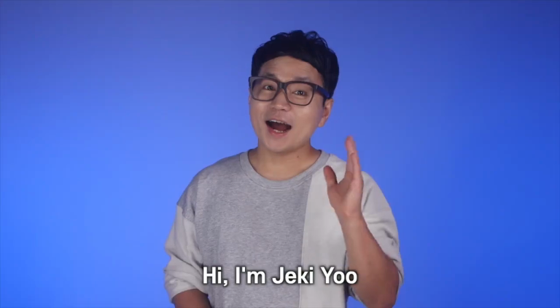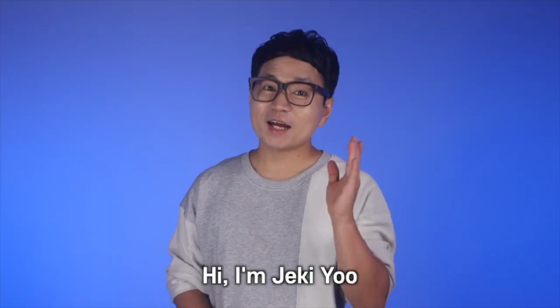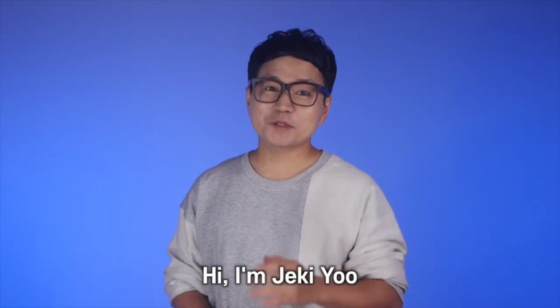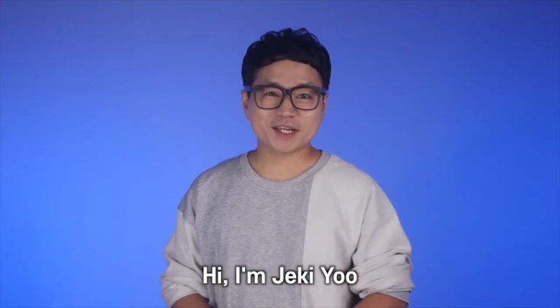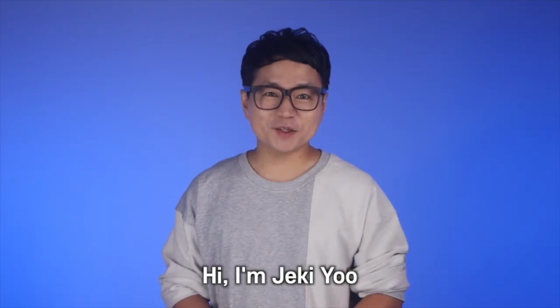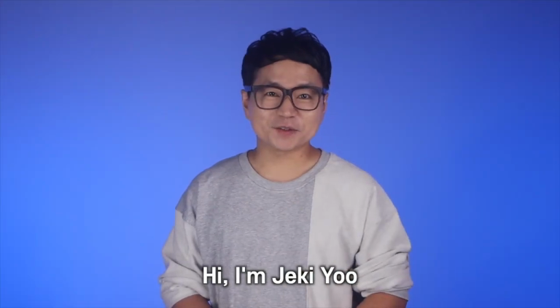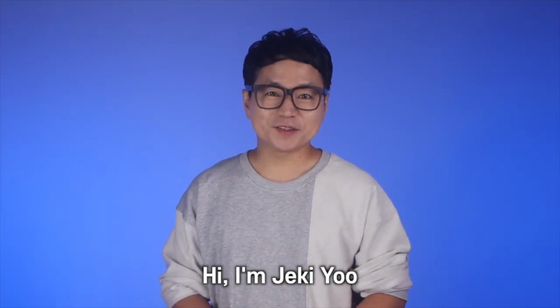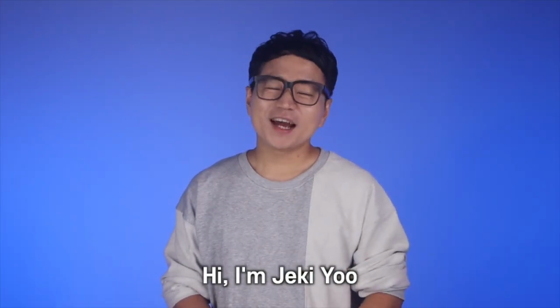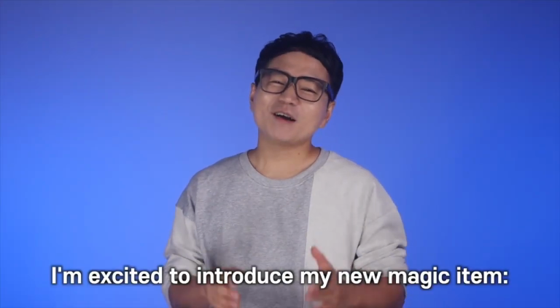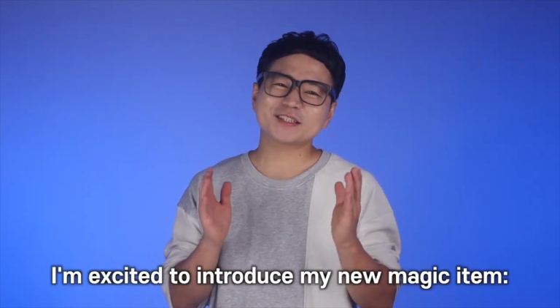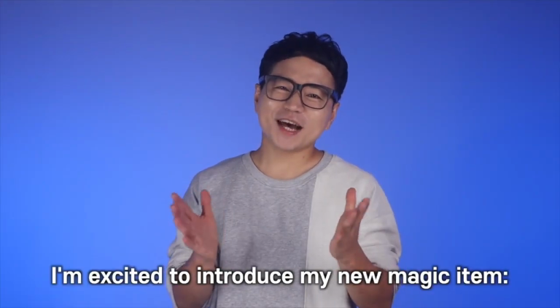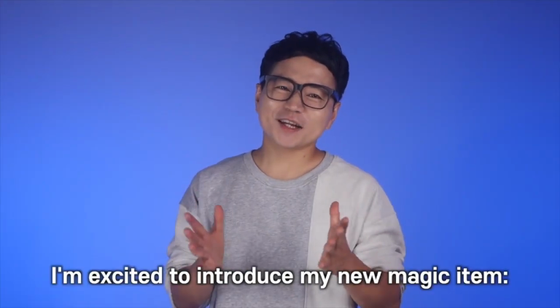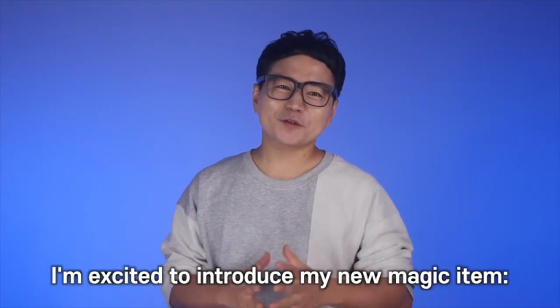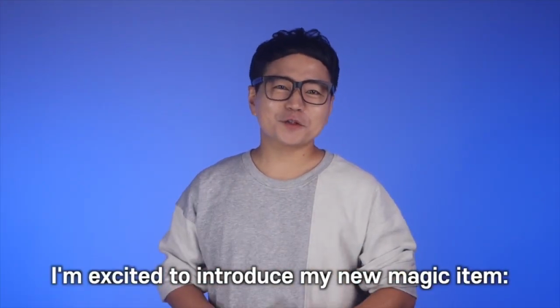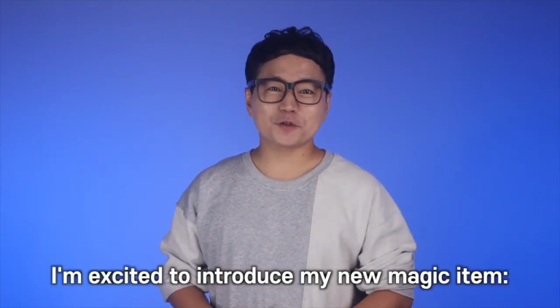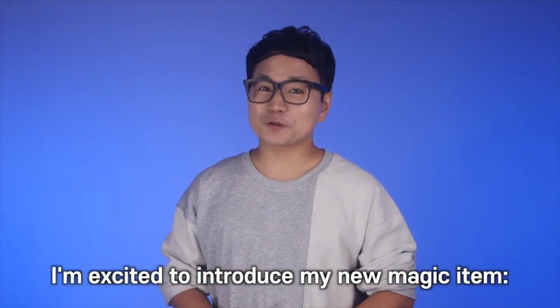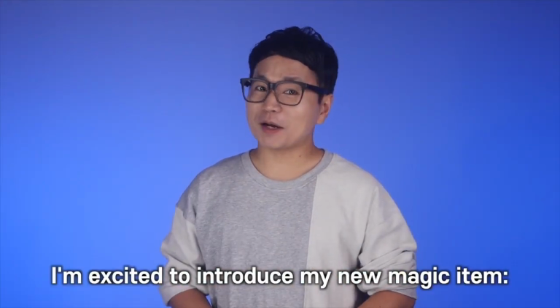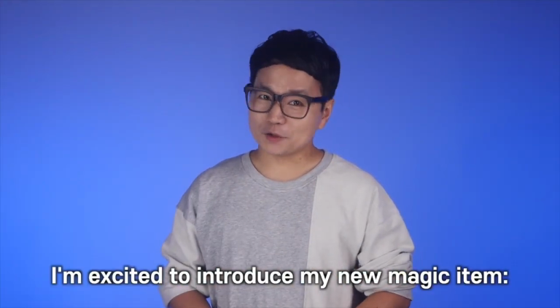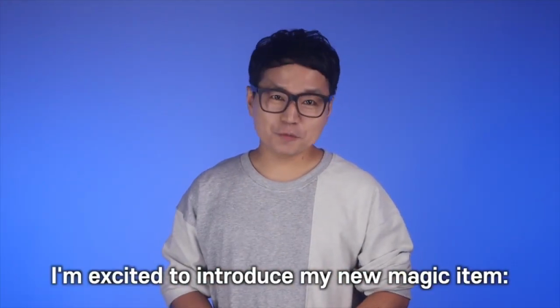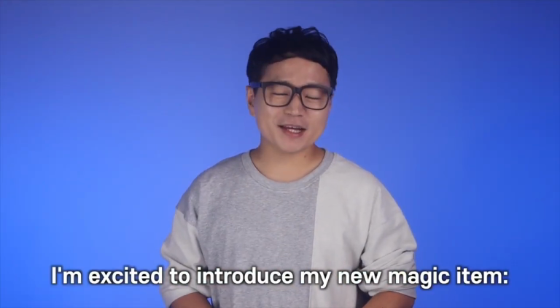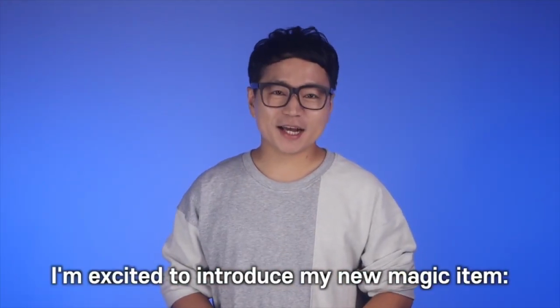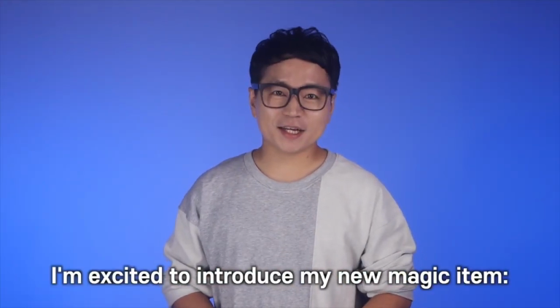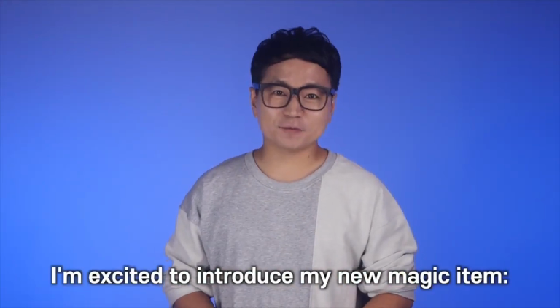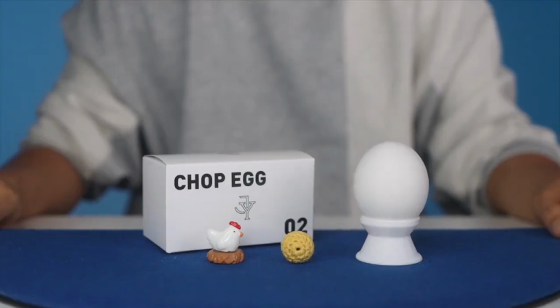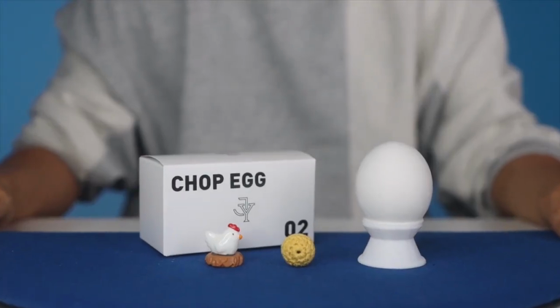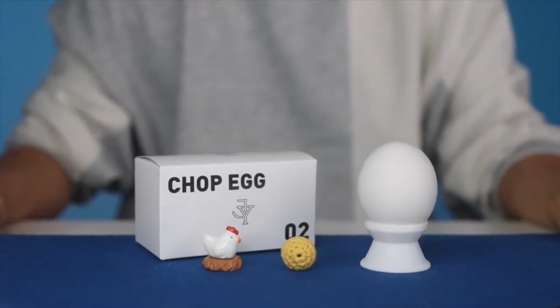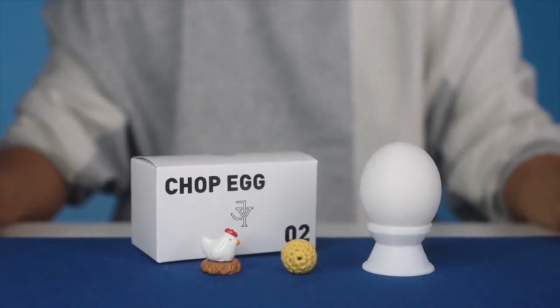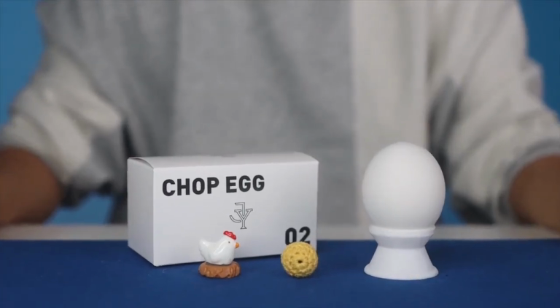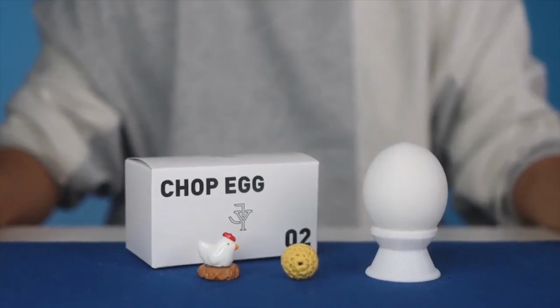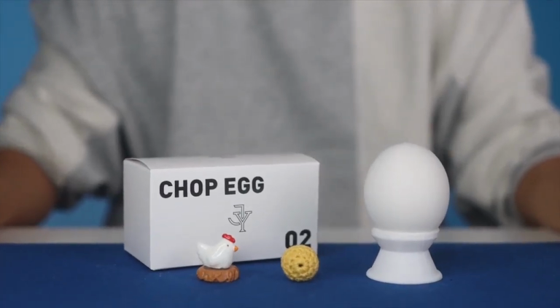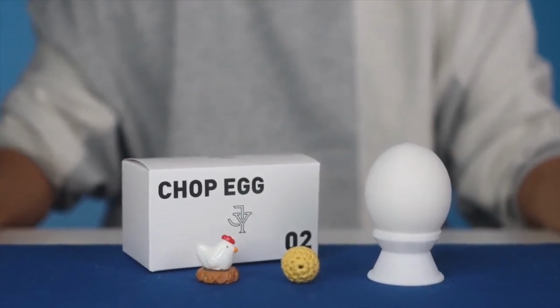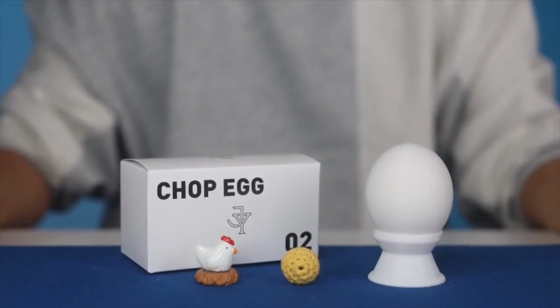Hi, I'm Jackie Yu. I'm excited to introduce my new magic item, Chop Egg. Oh, bye!